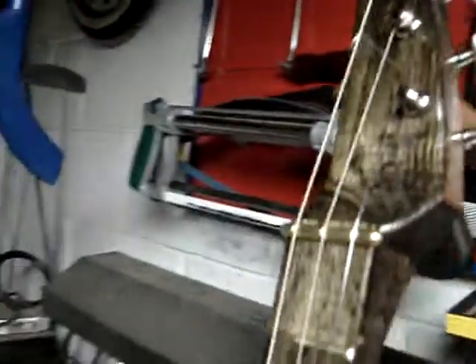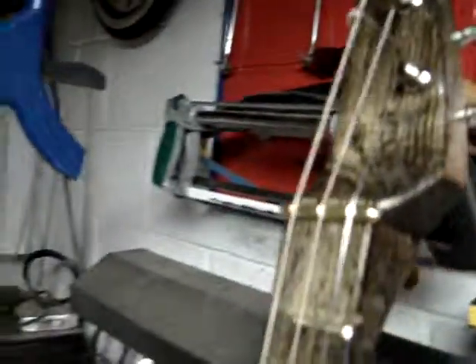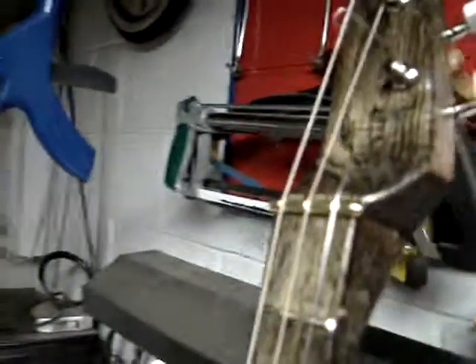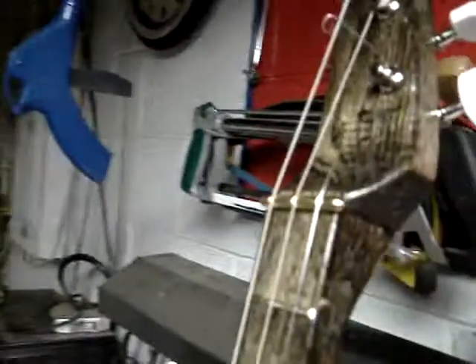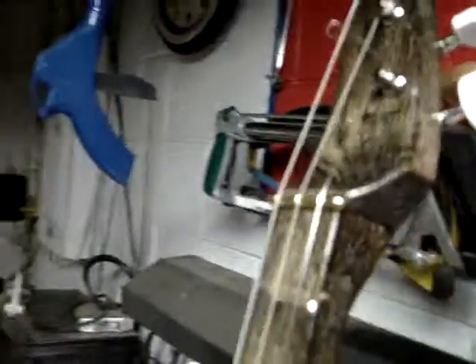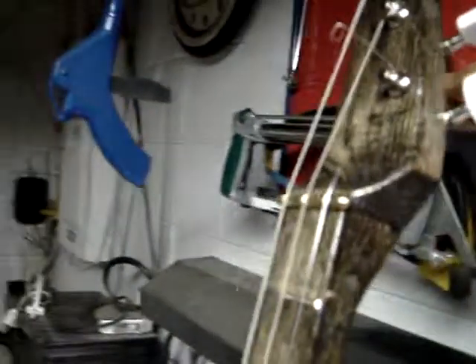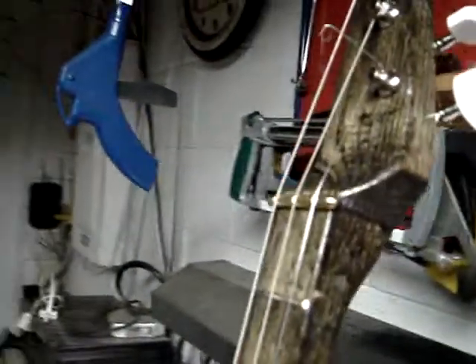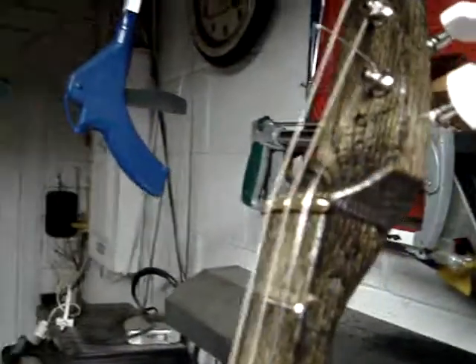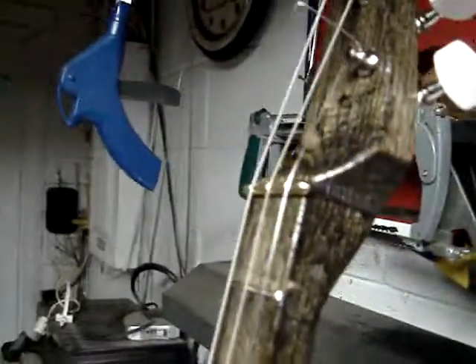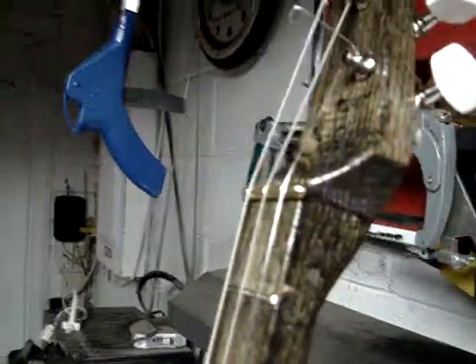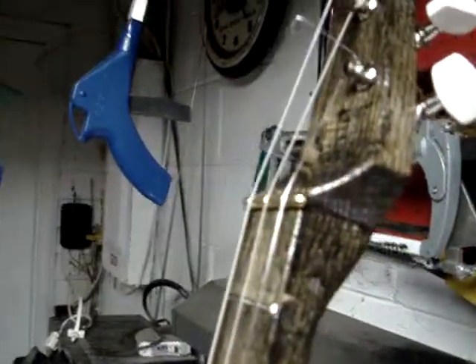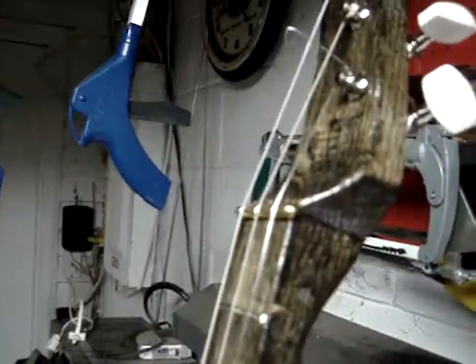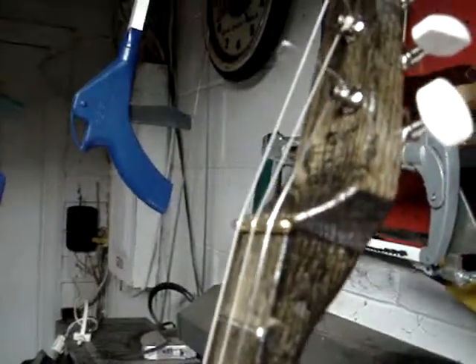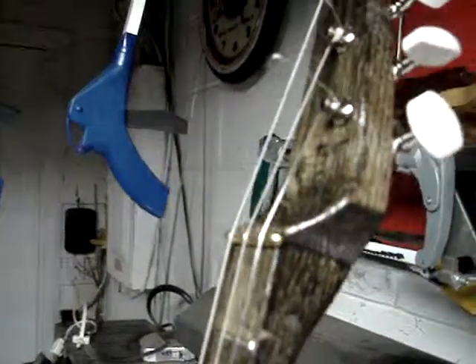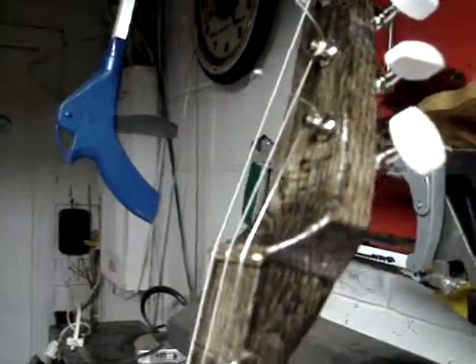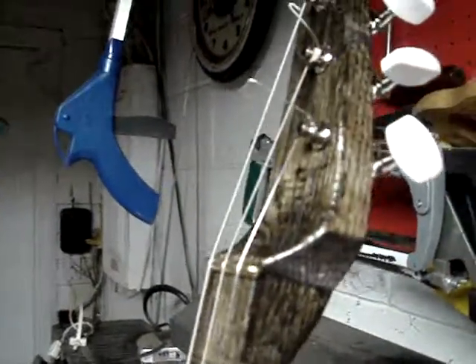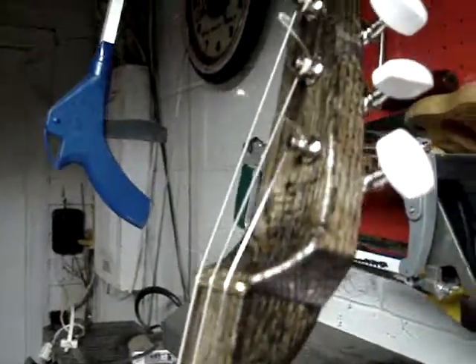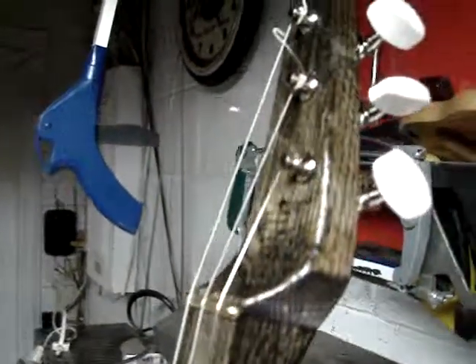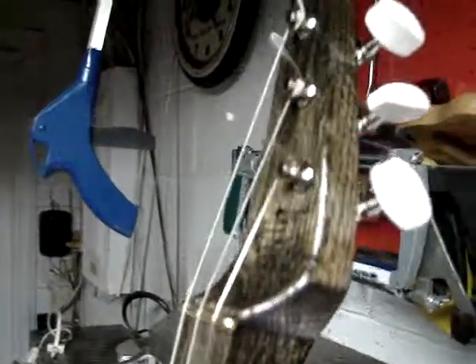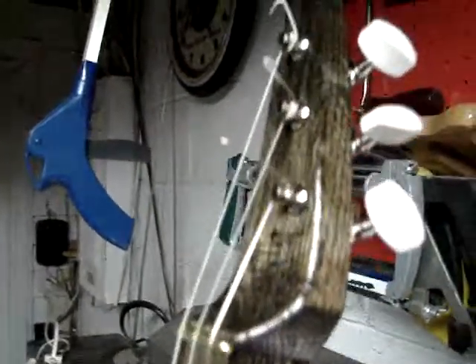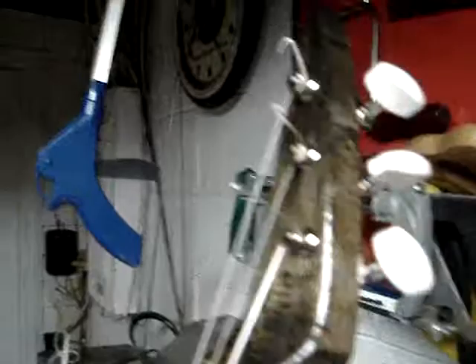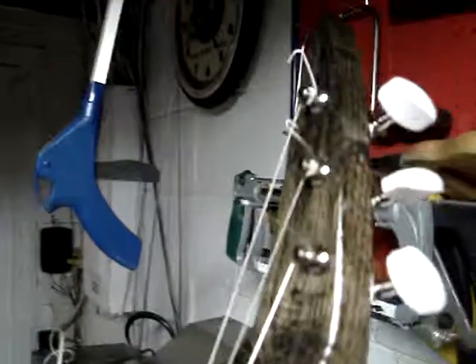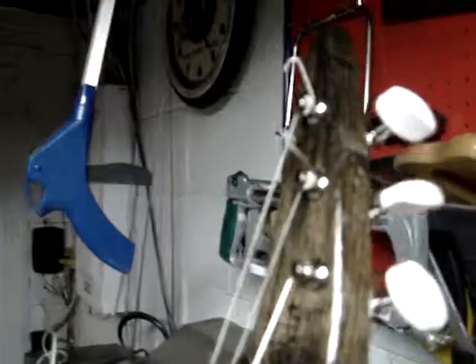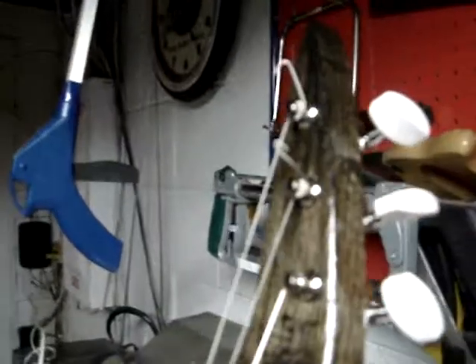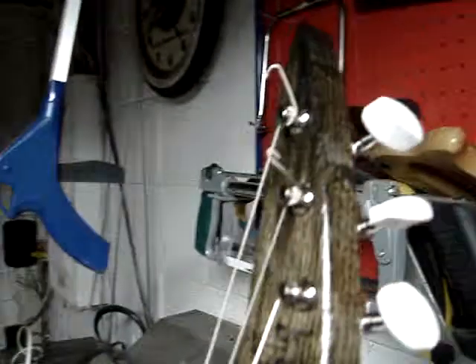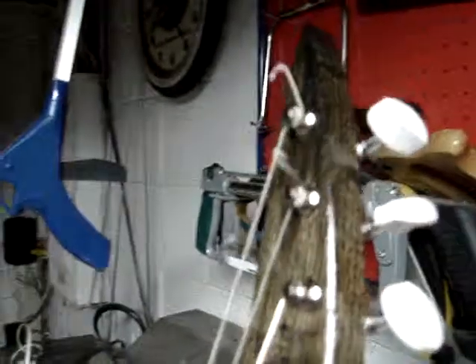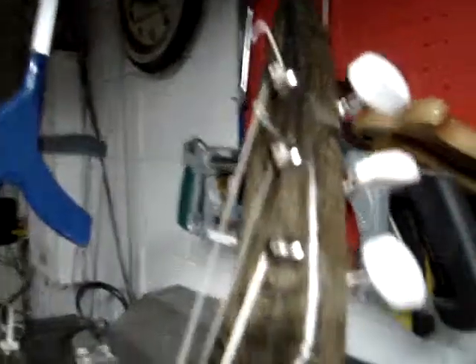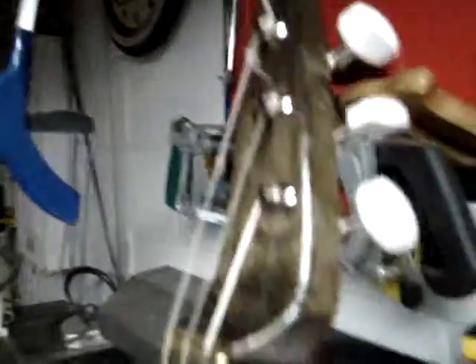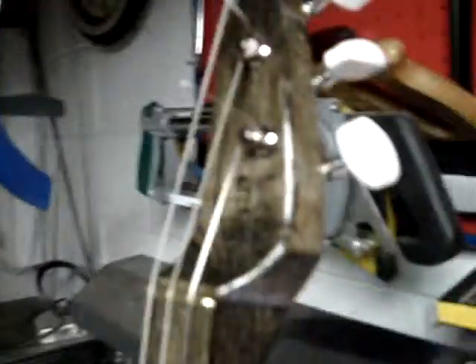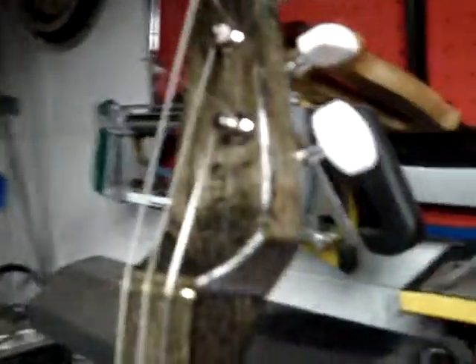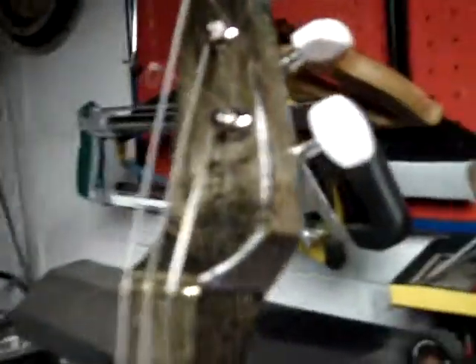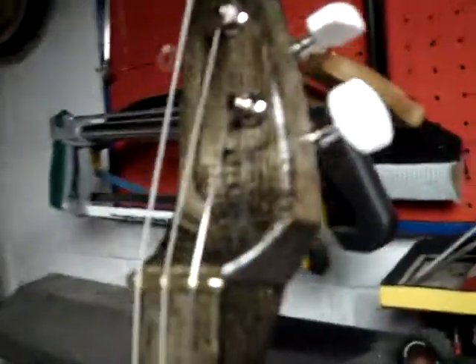With the headstock on this one, it's a little fancier than what I've done in the past.